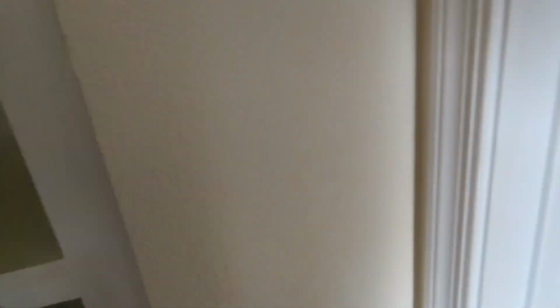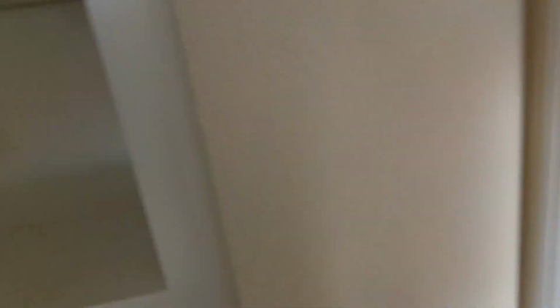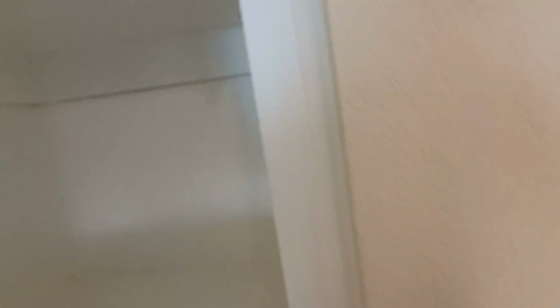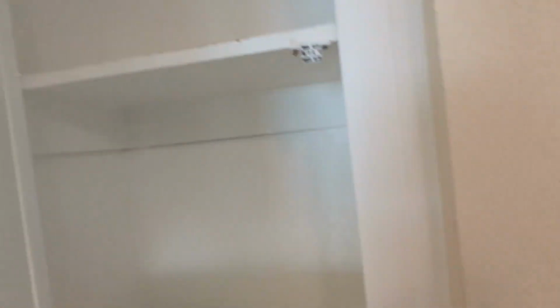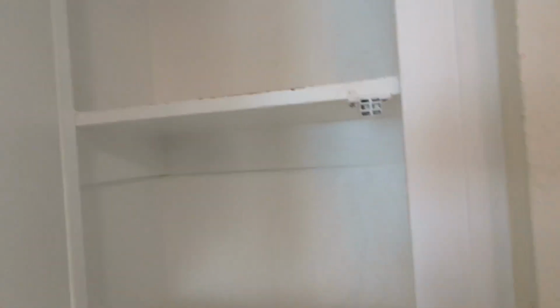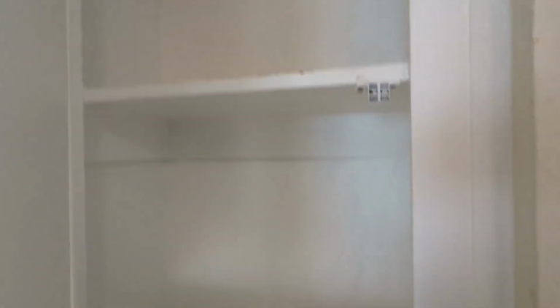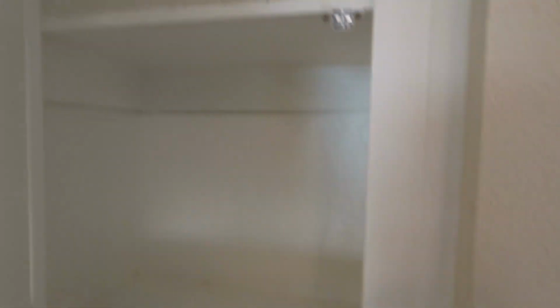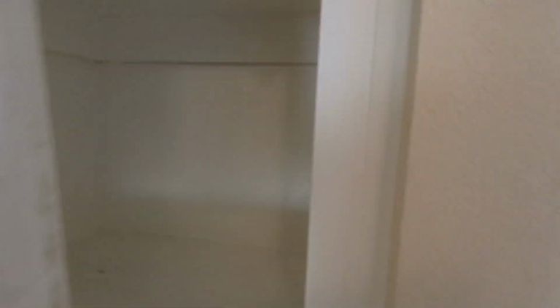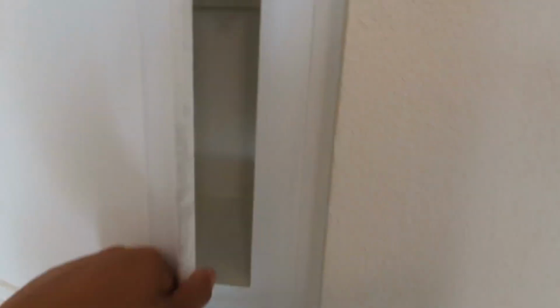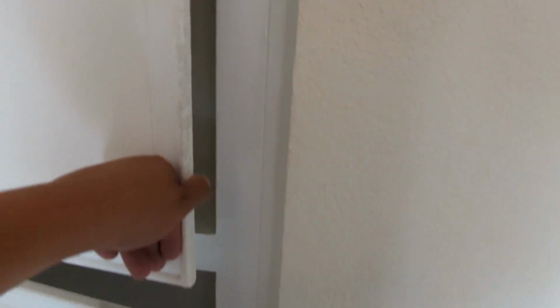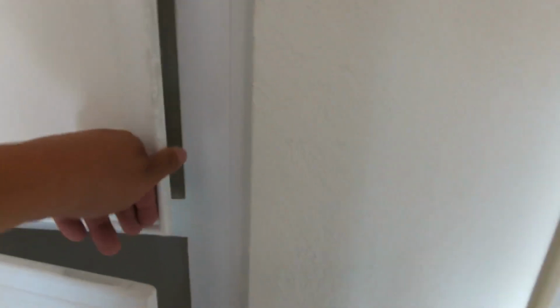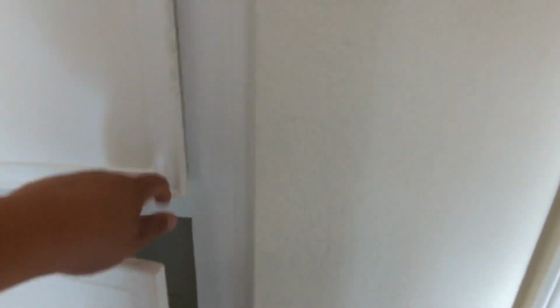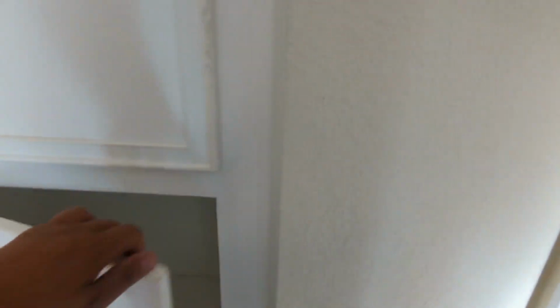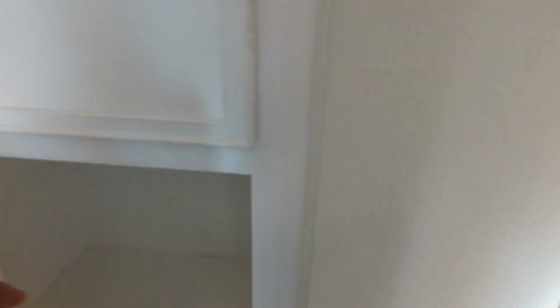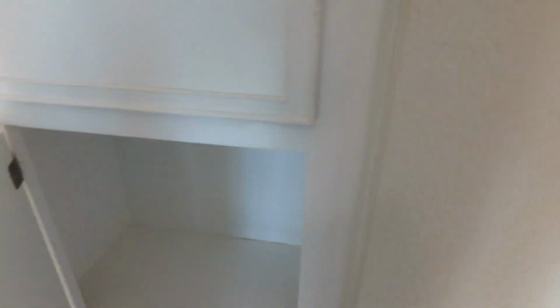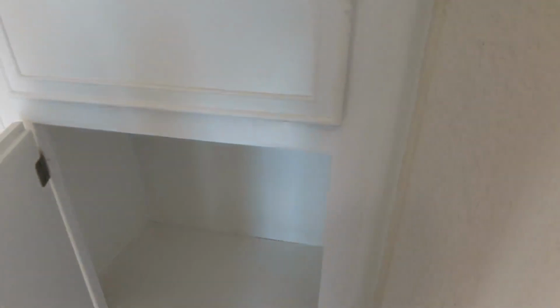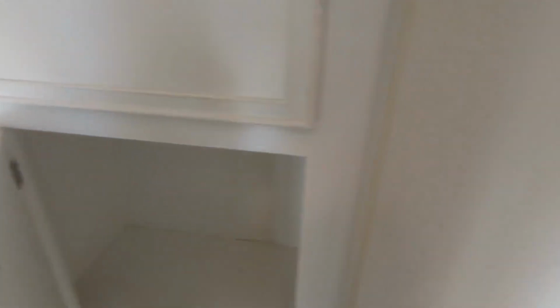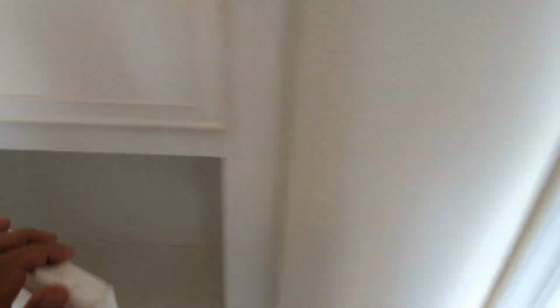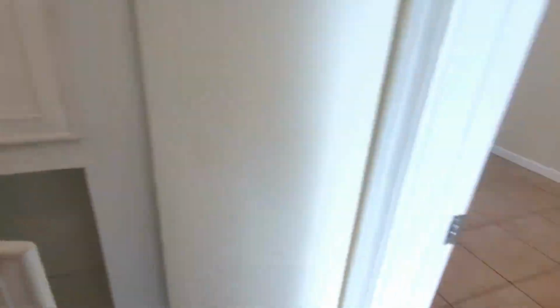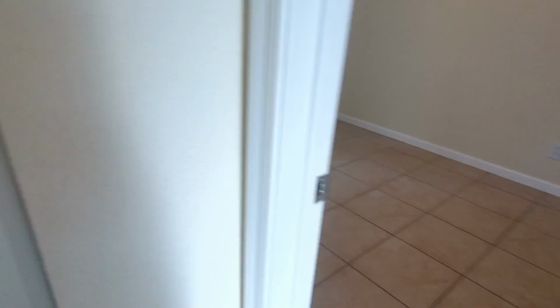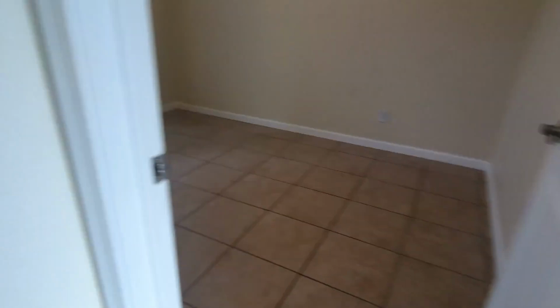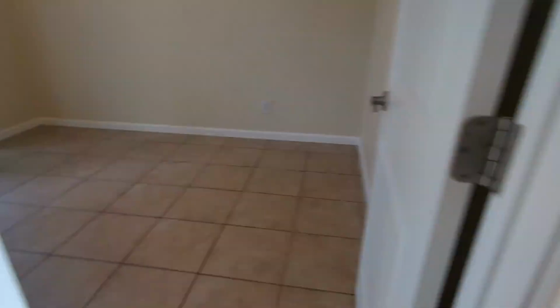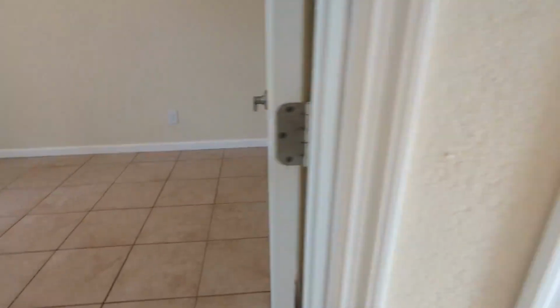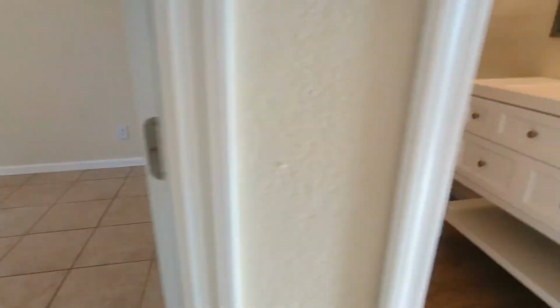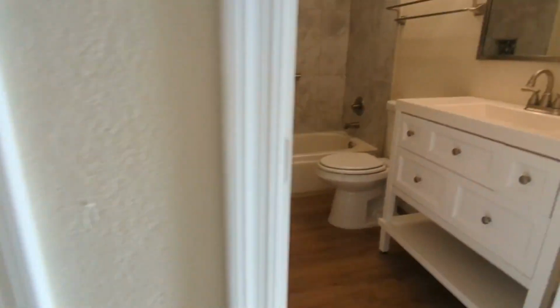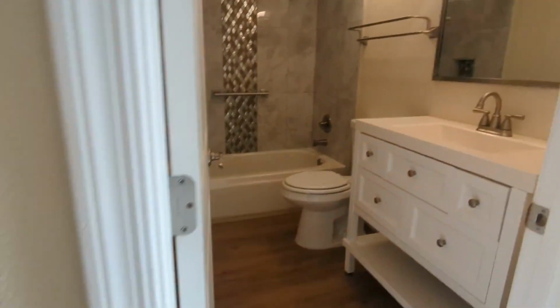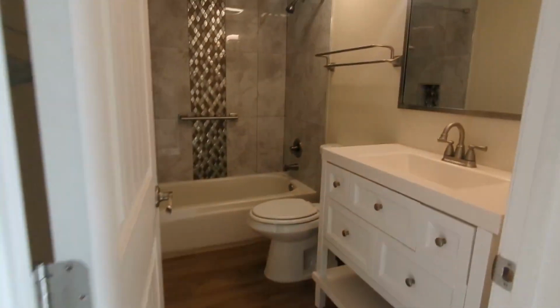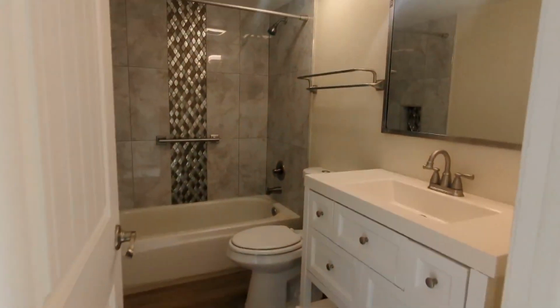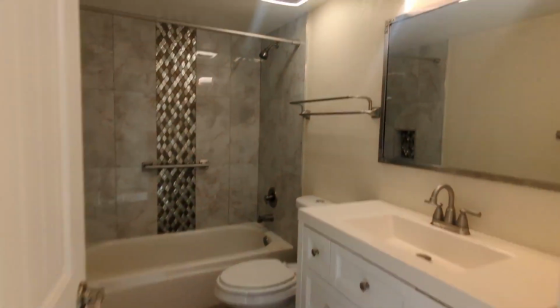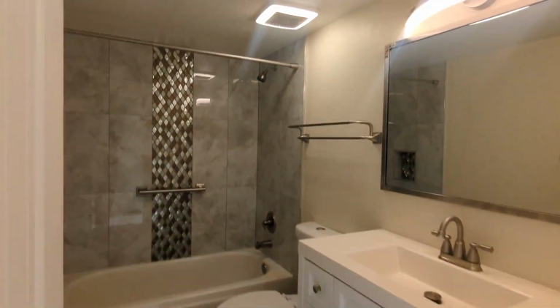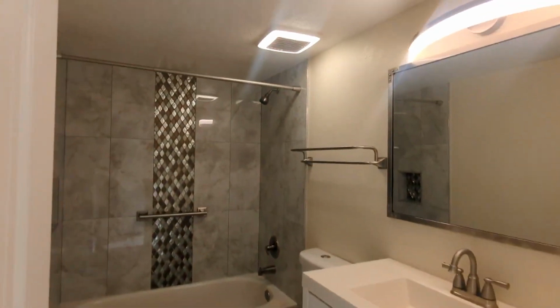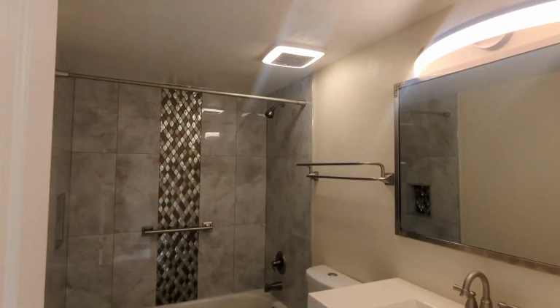Here's some storage over here. And then here's the bathroom over here.